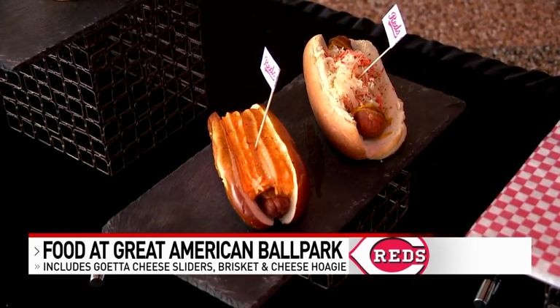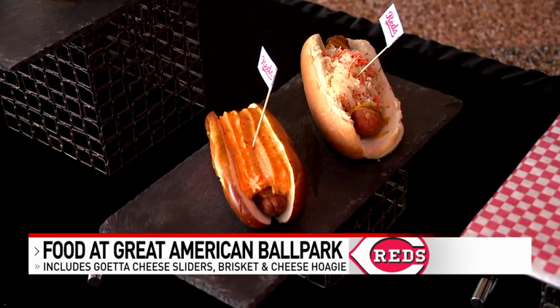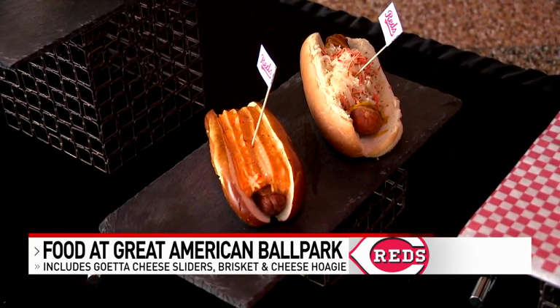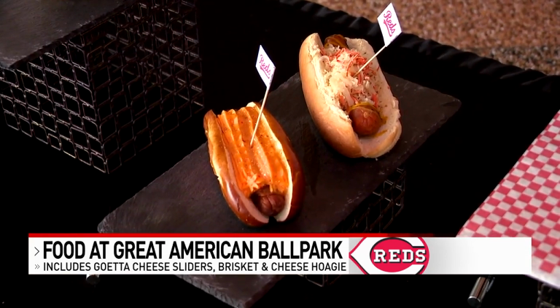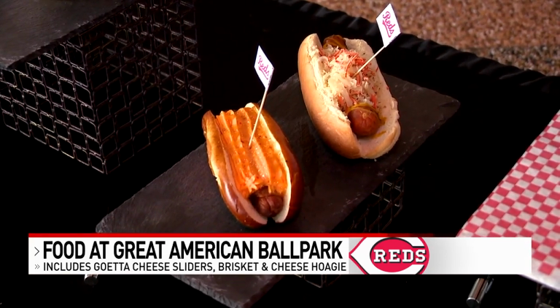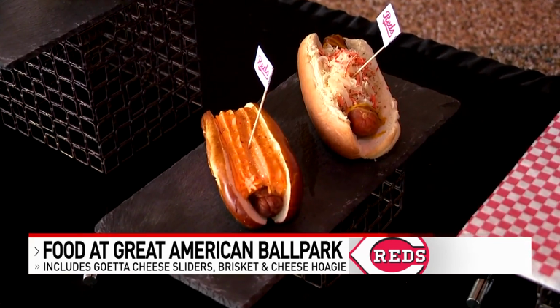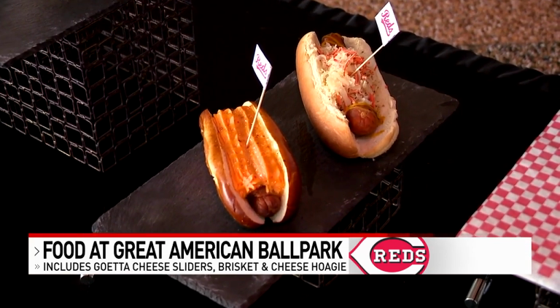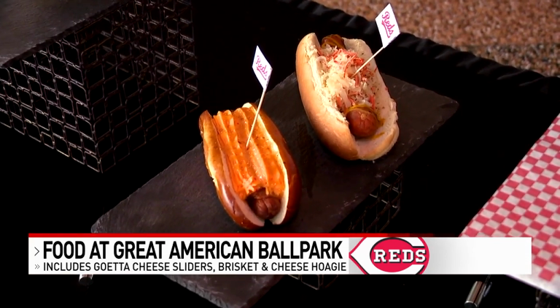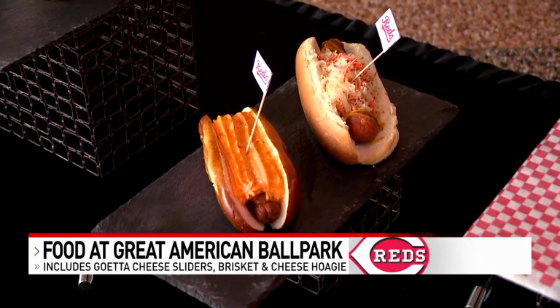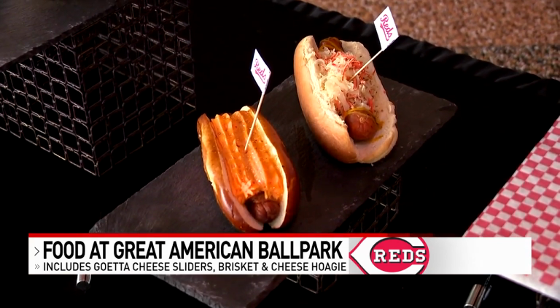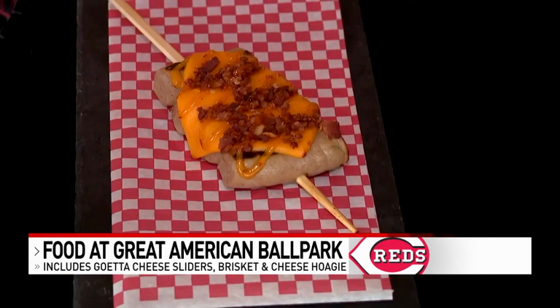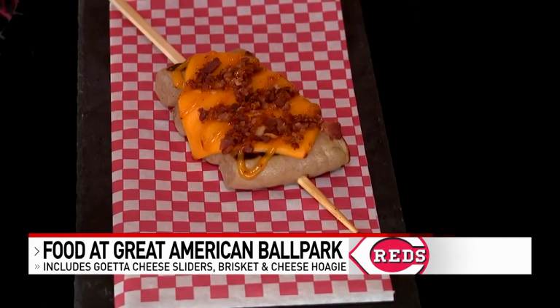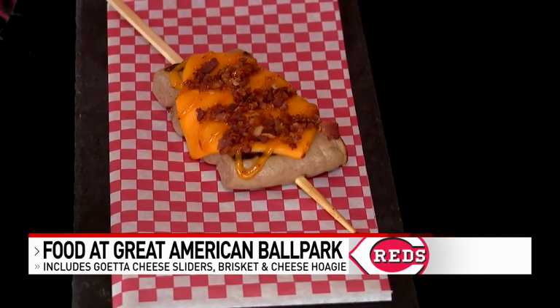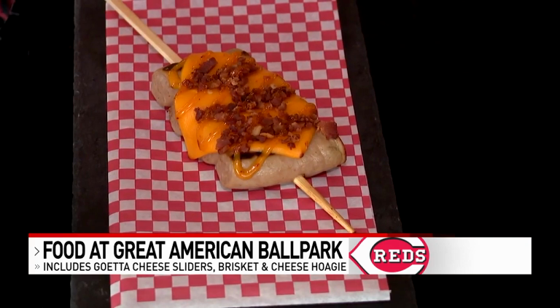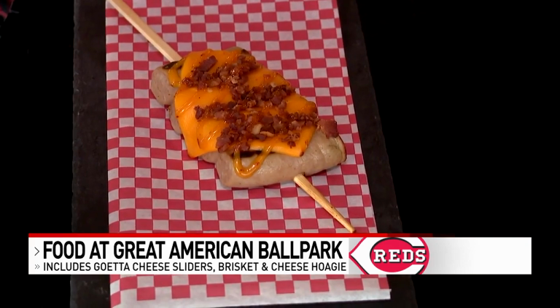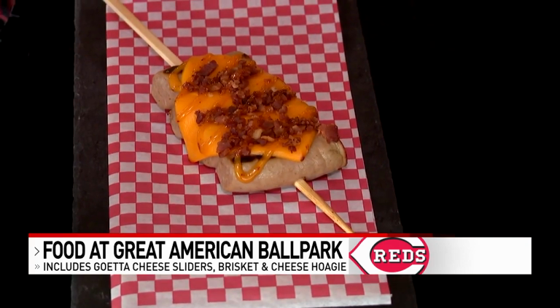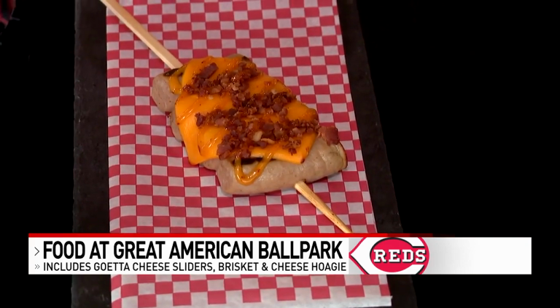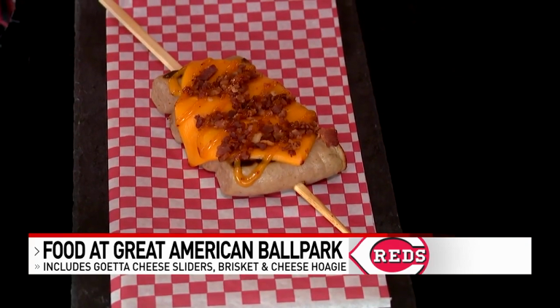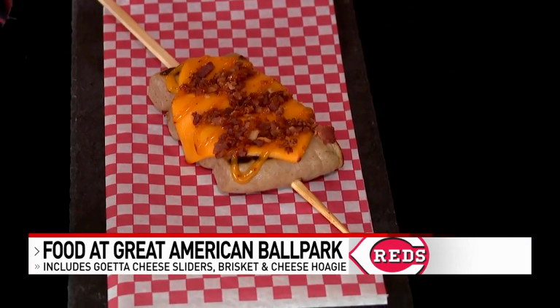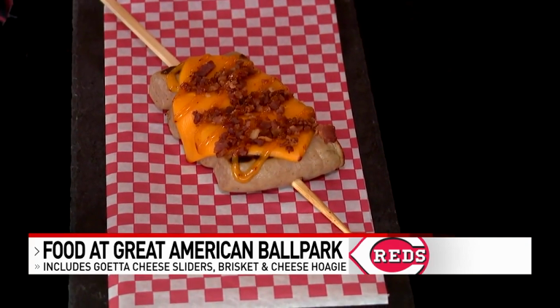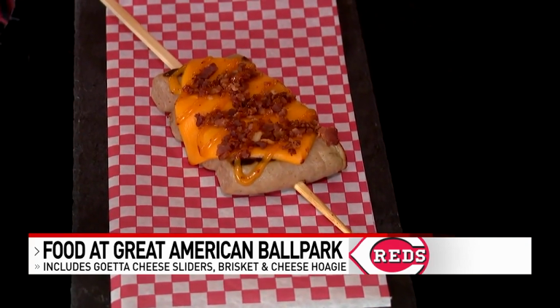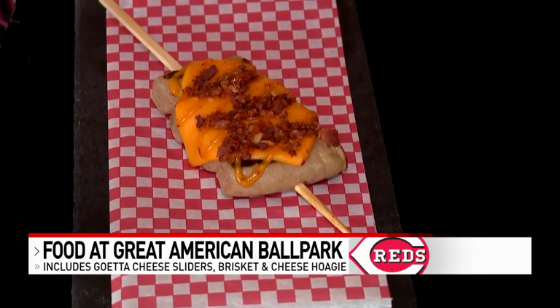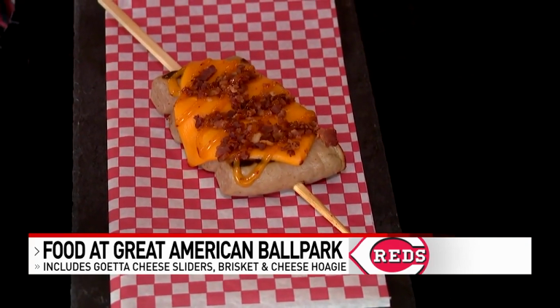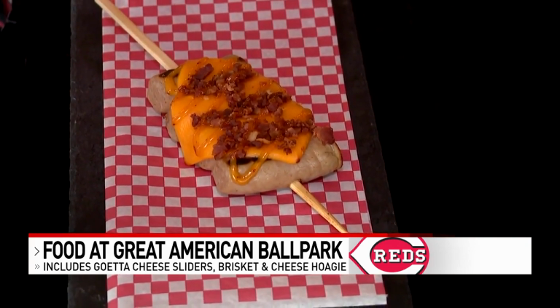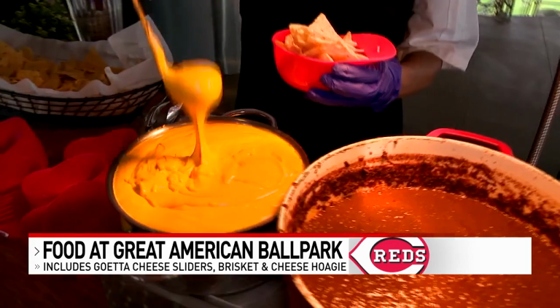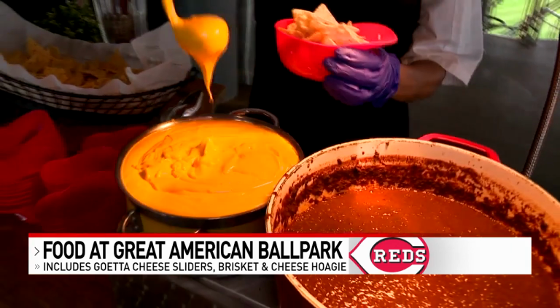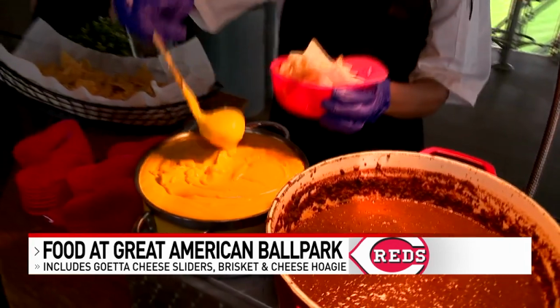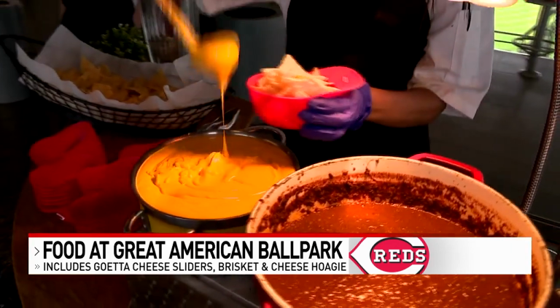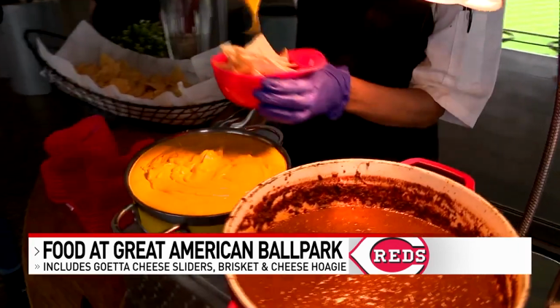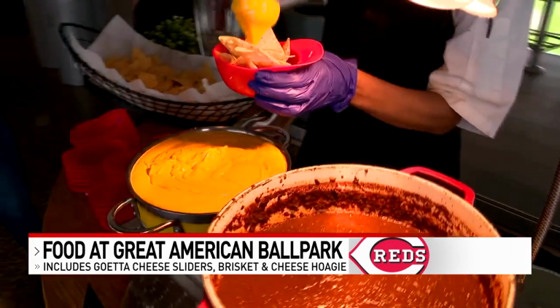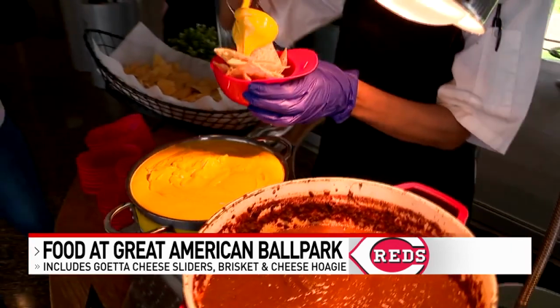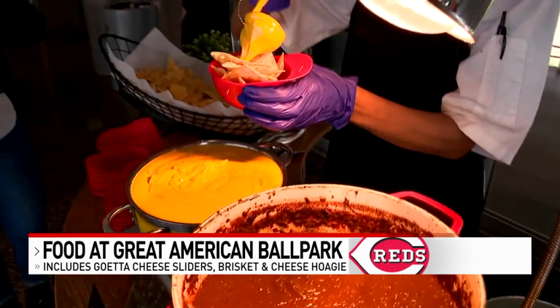Smoker nachos — they have Montgomery and pulled chicken or pulled pork, with plenty of toppings like queso and jalapeños.